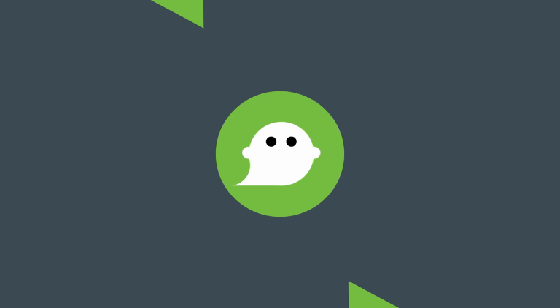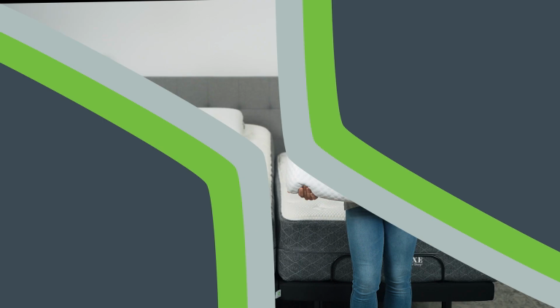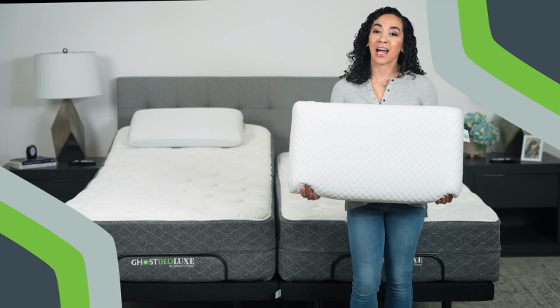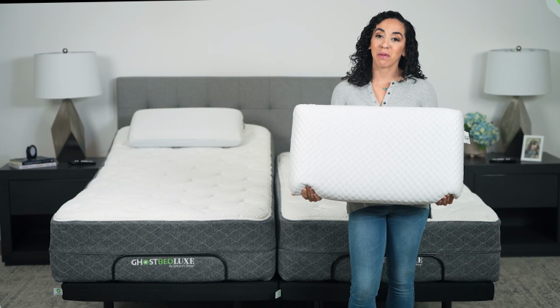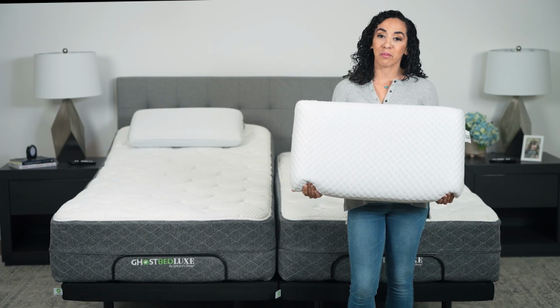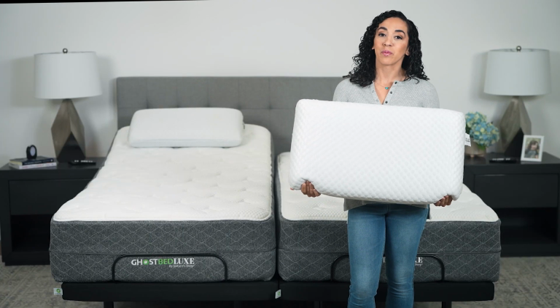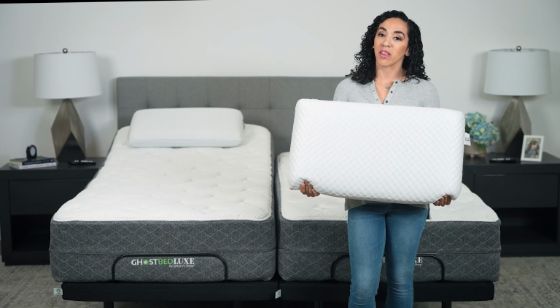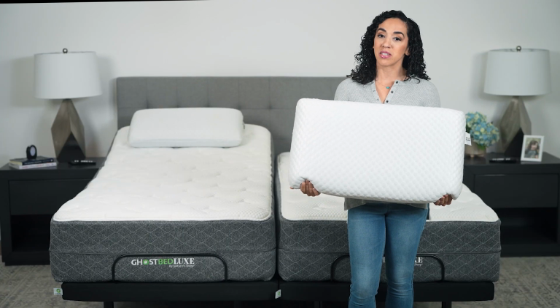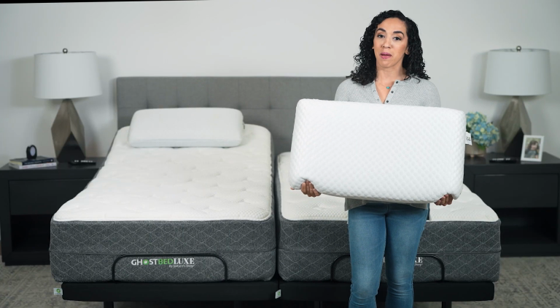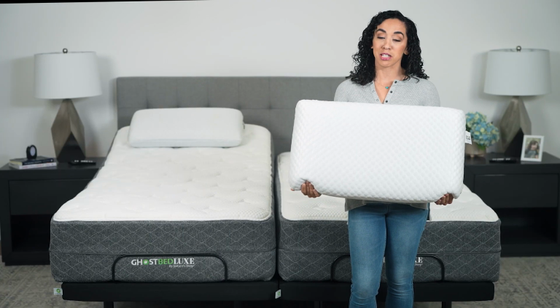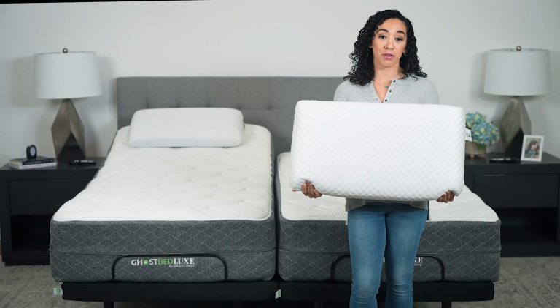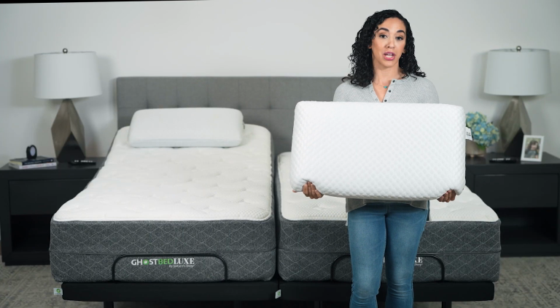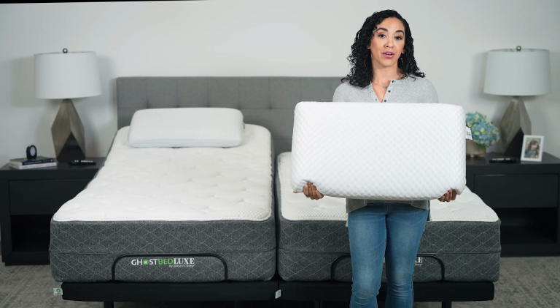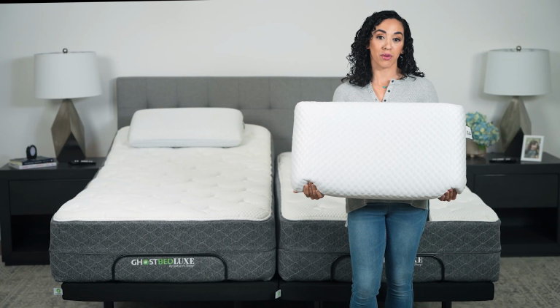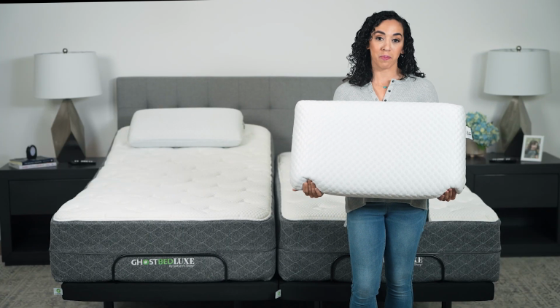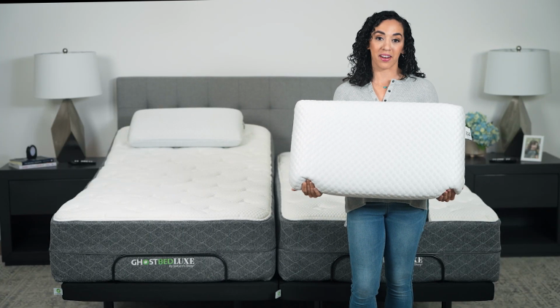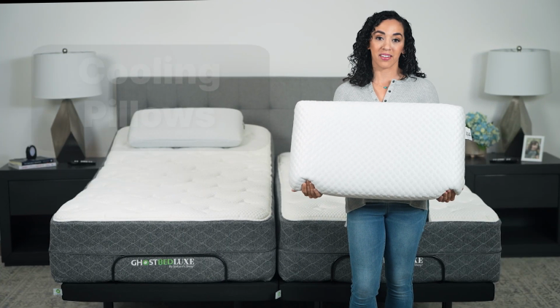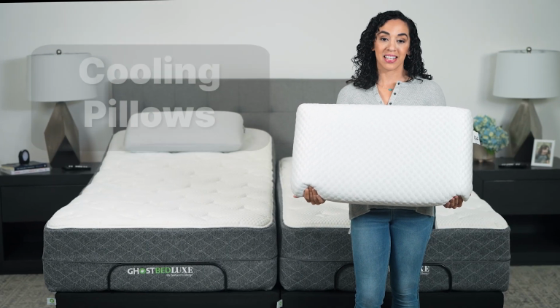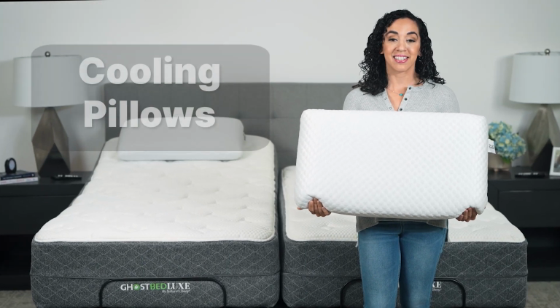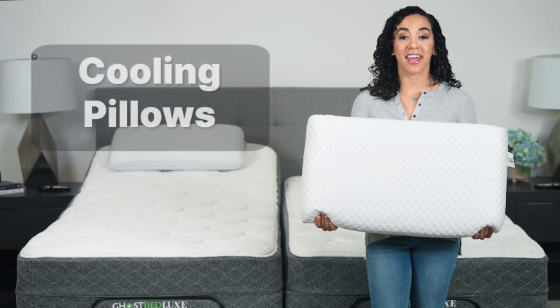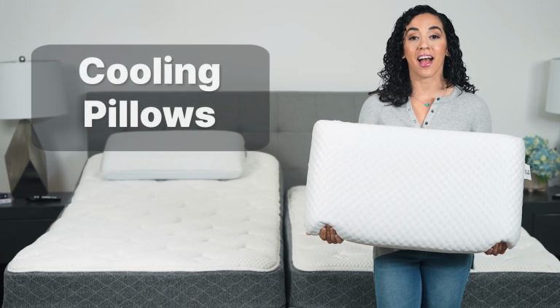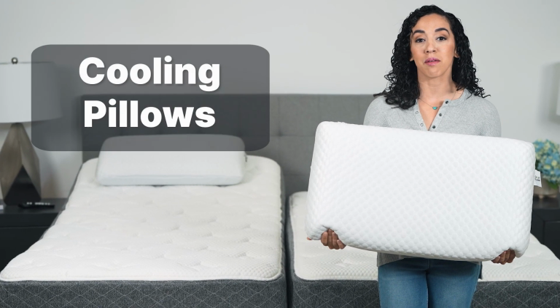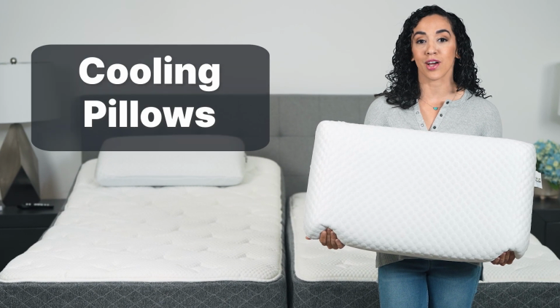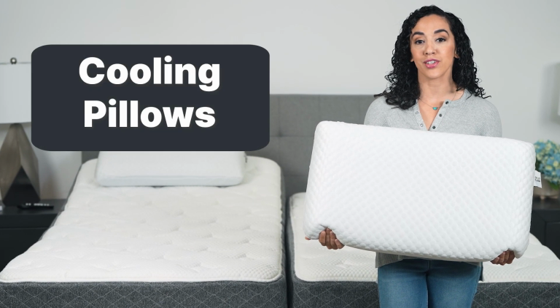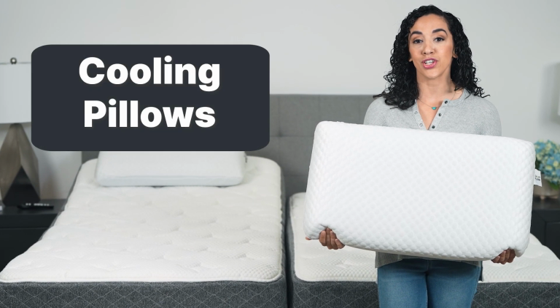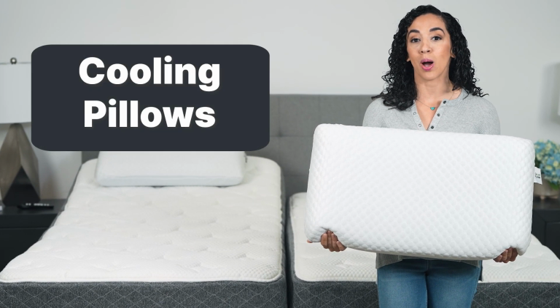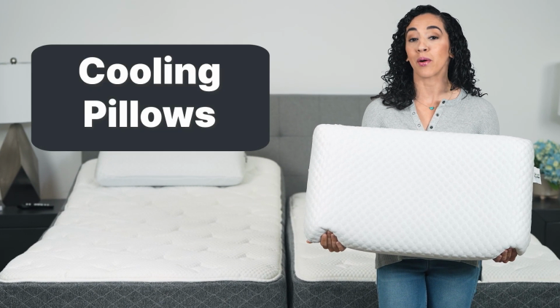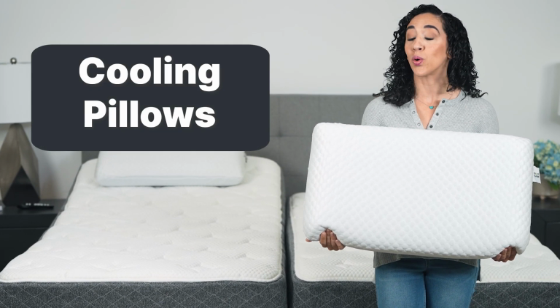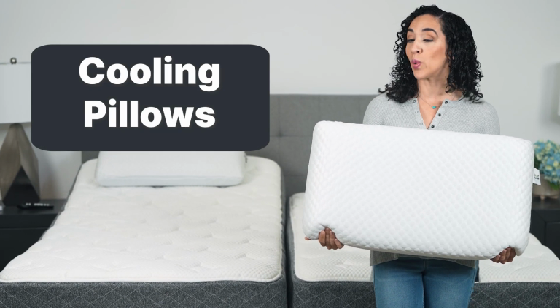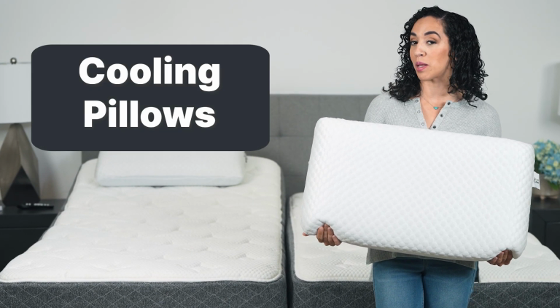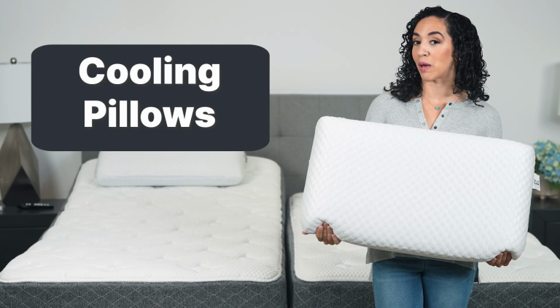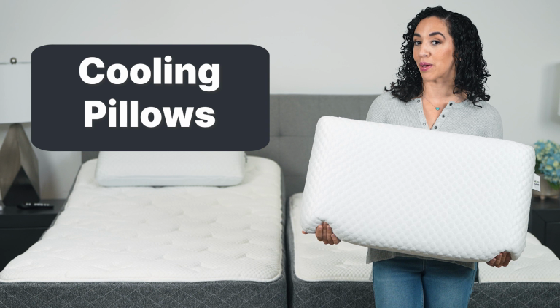Hi, I'm Amber, one of the sleep experts here at GhostBed. Today, I'm talking to you about cooling pillows.